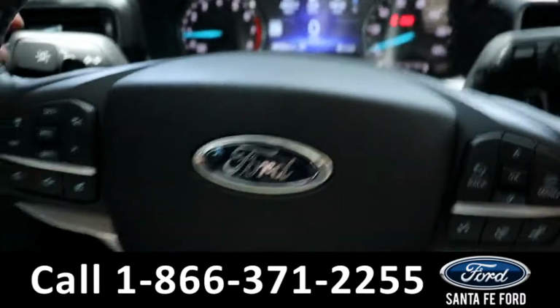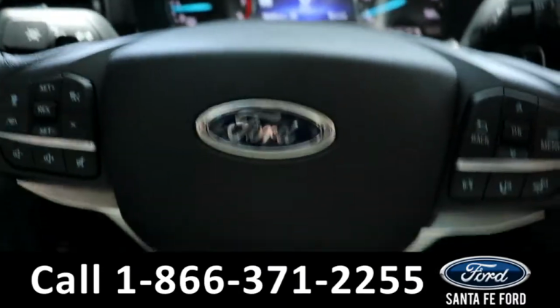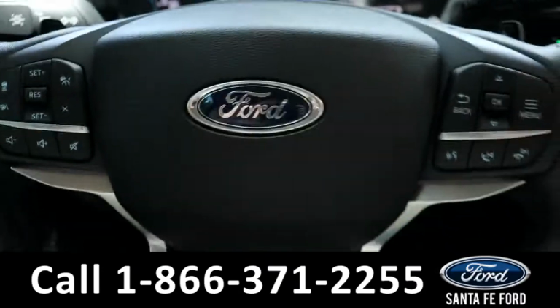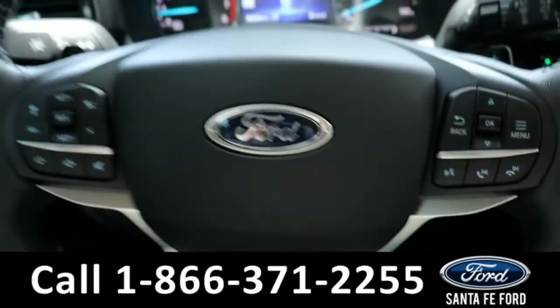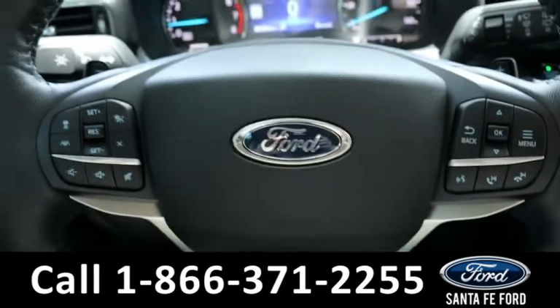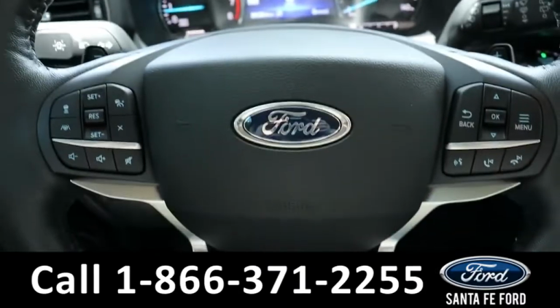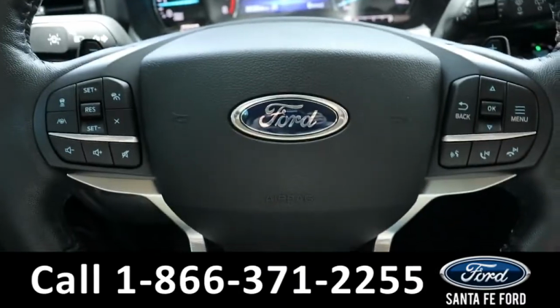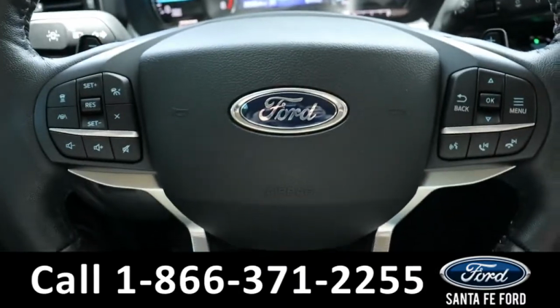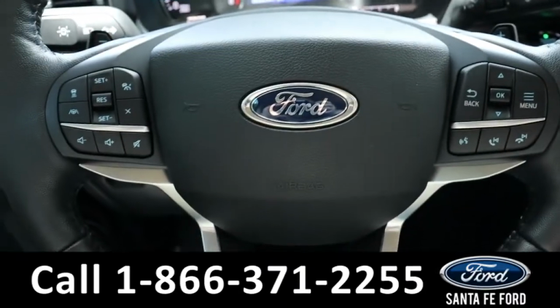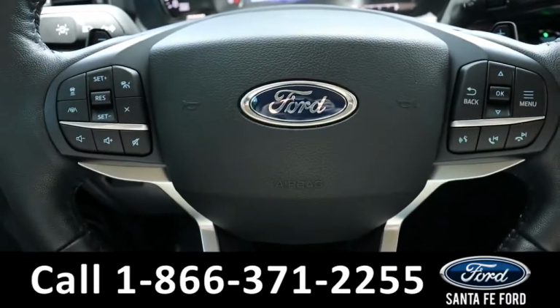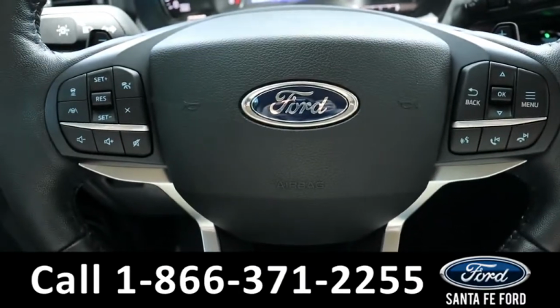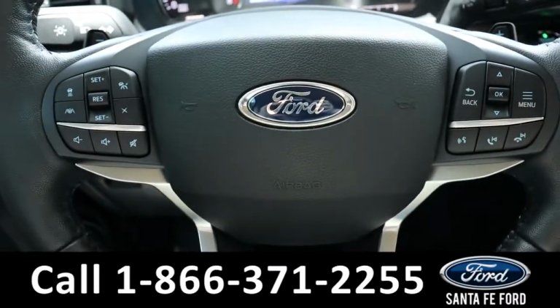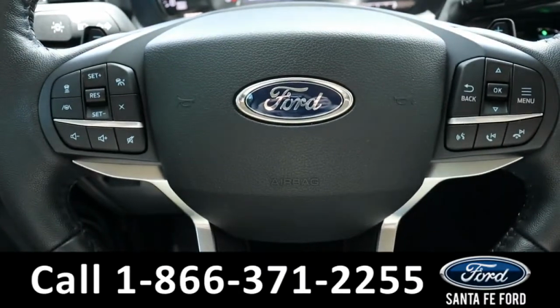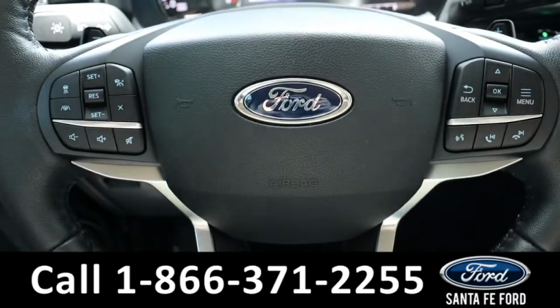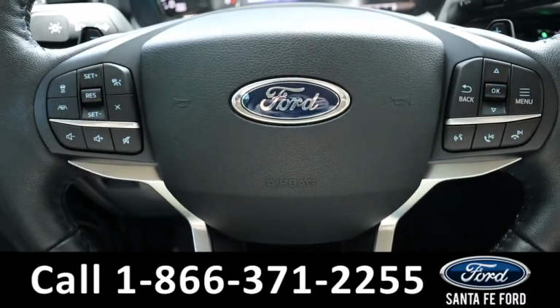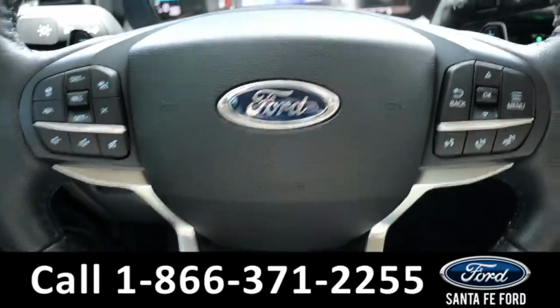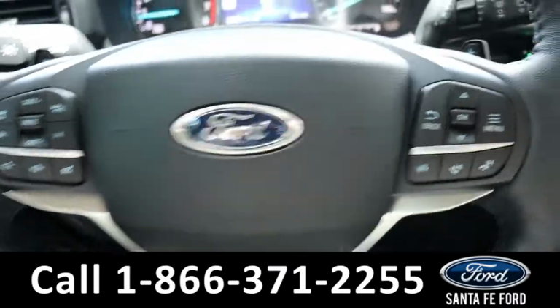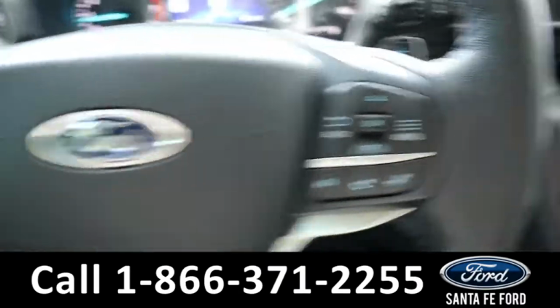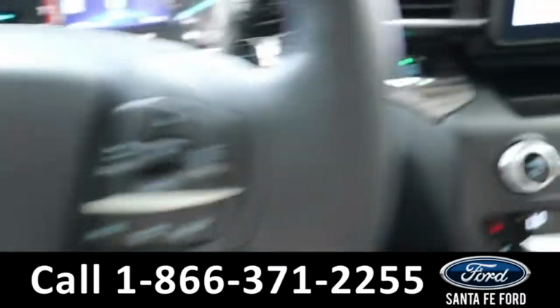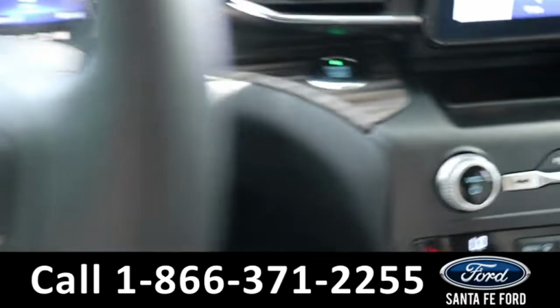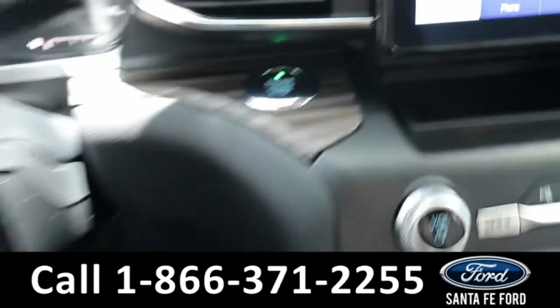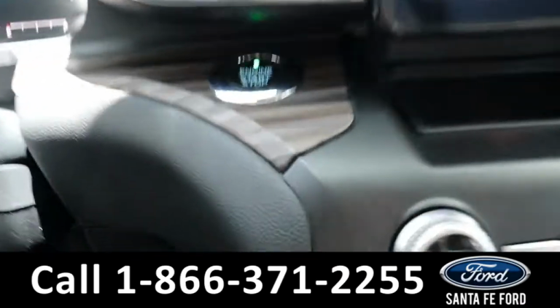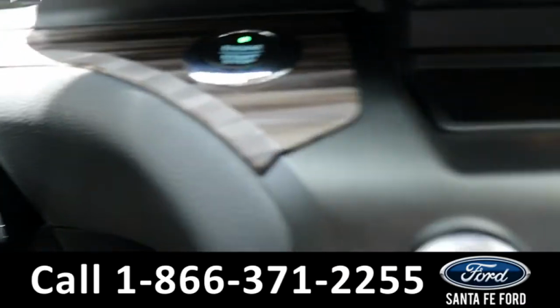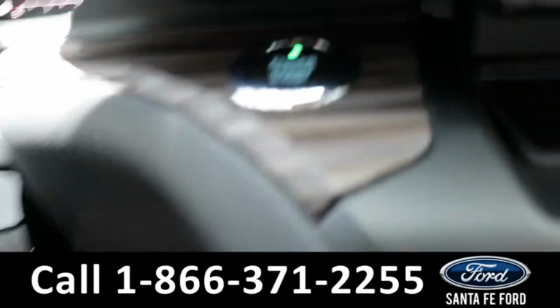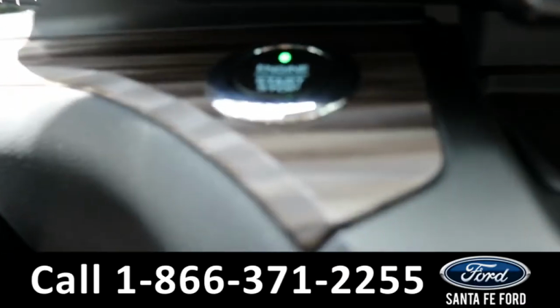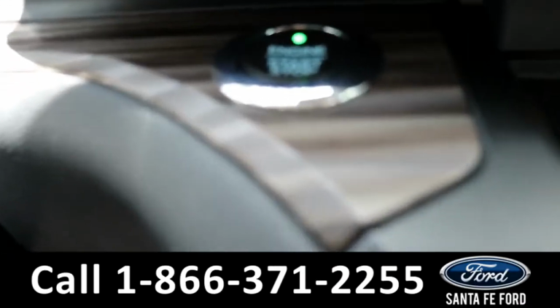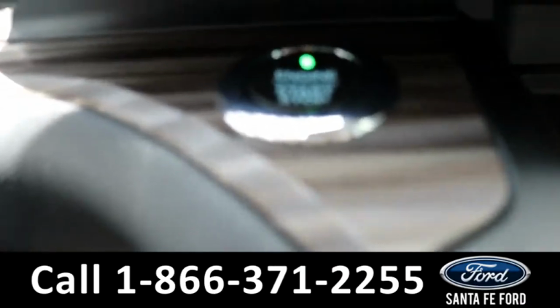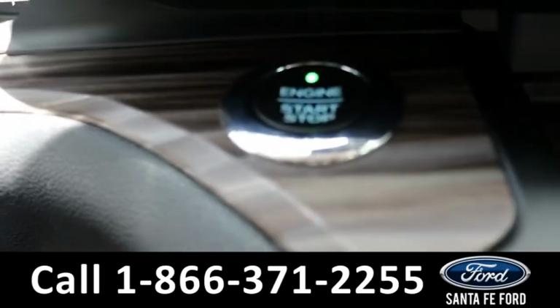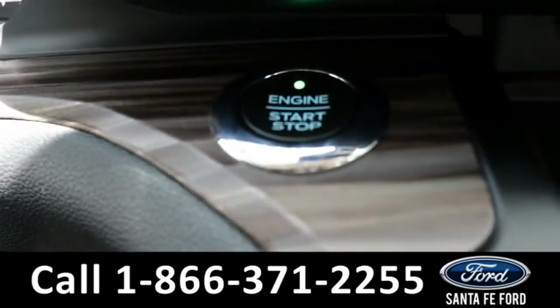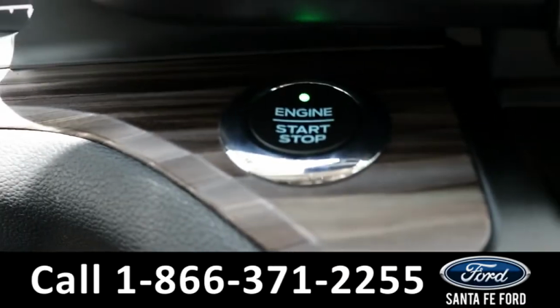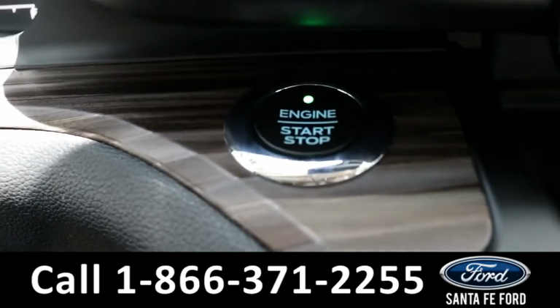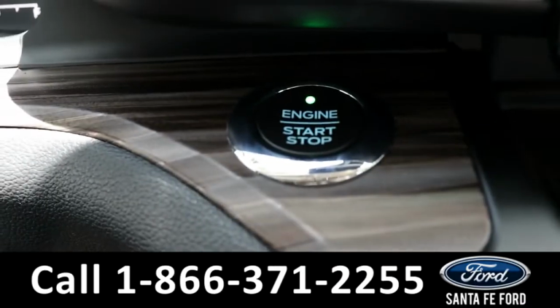The steering wheel has cruise, radio, and phone call controls, and the vehicle is push start and stop.